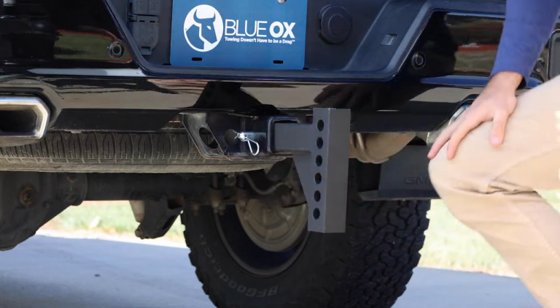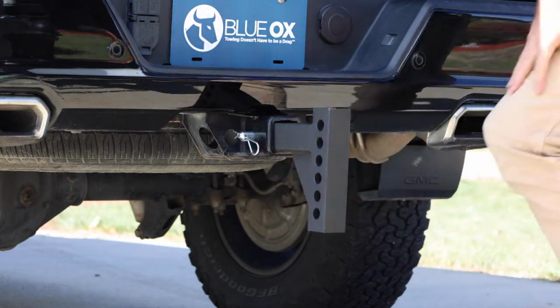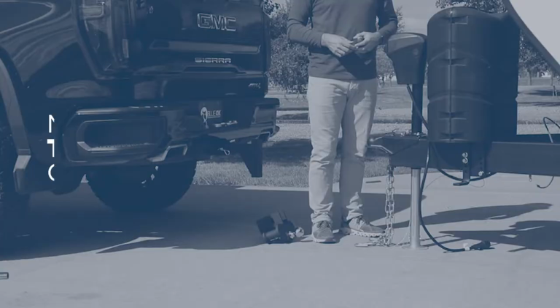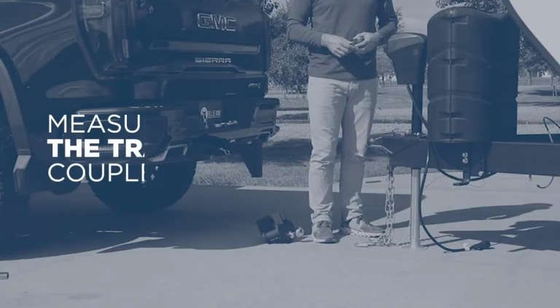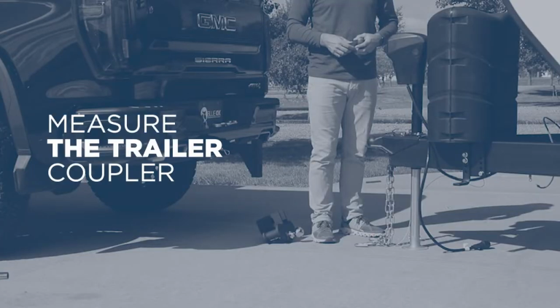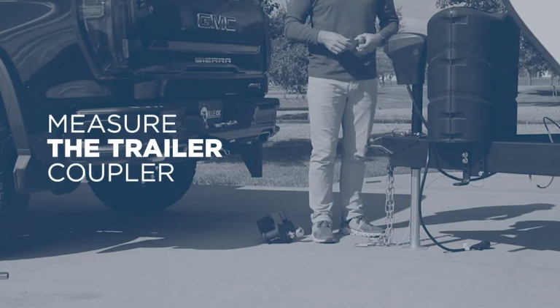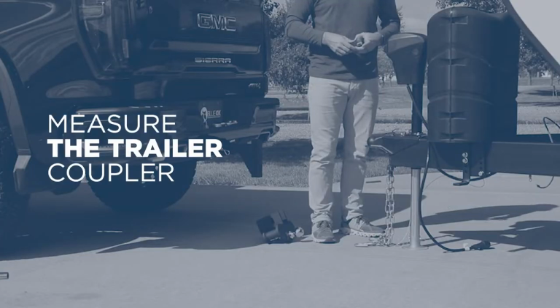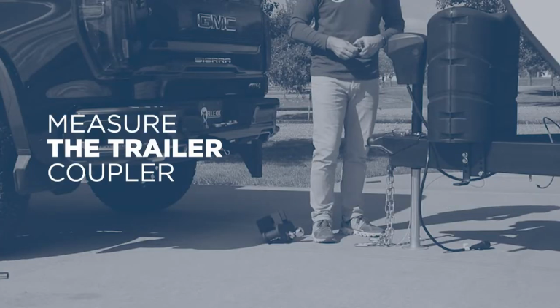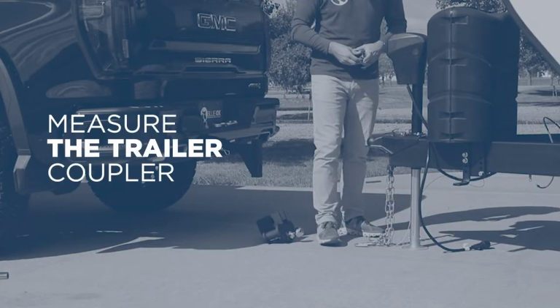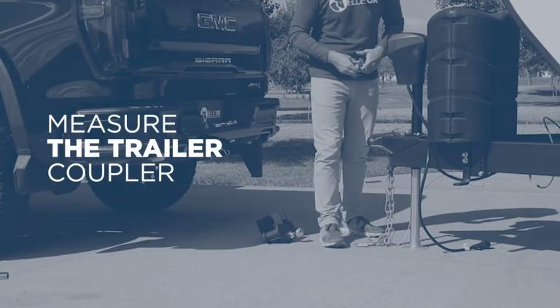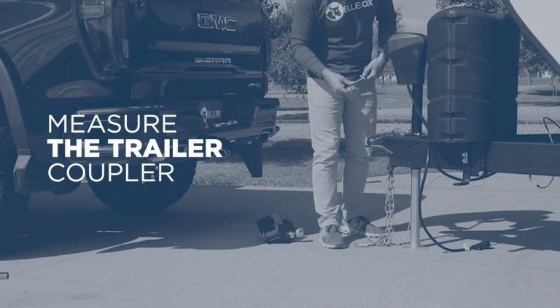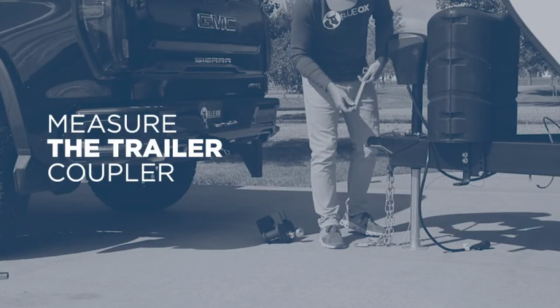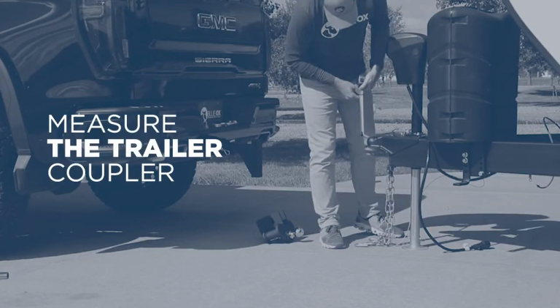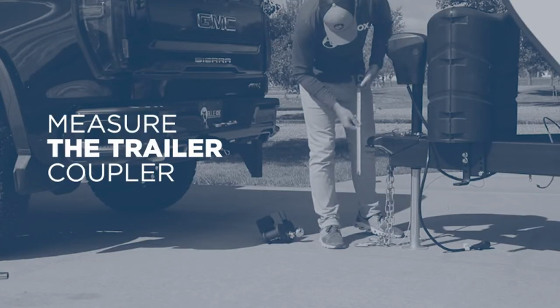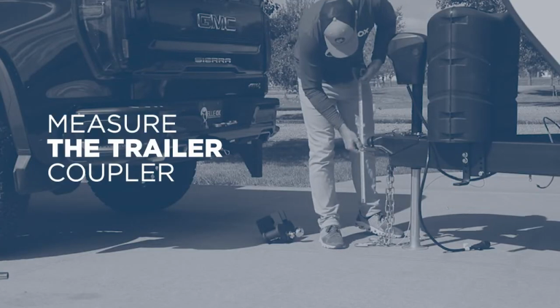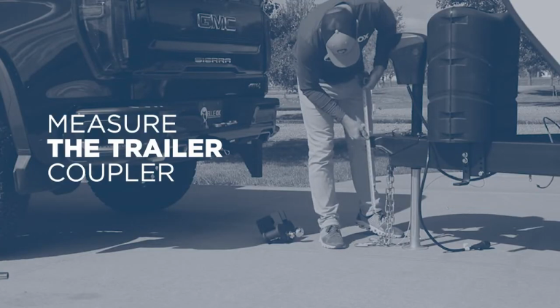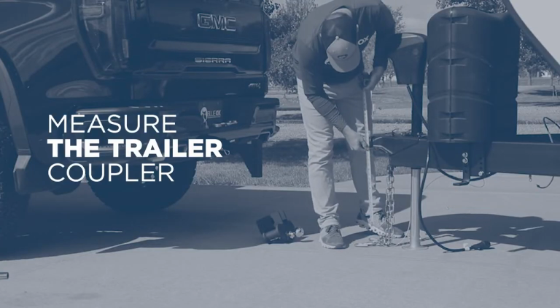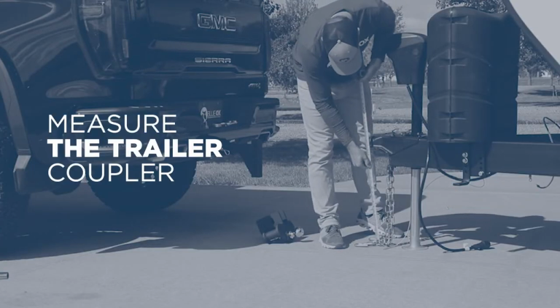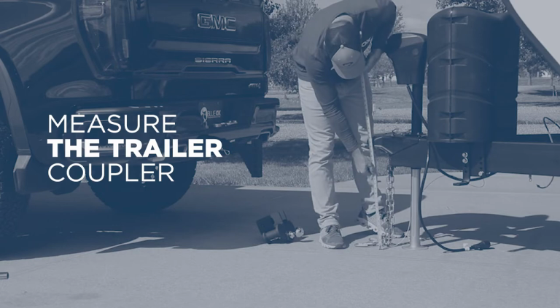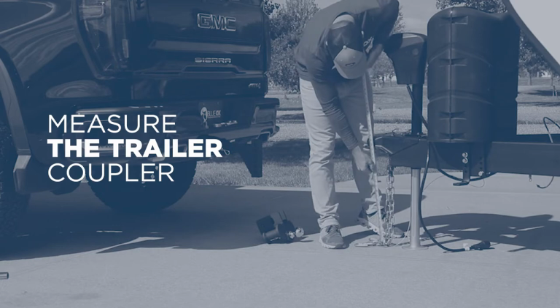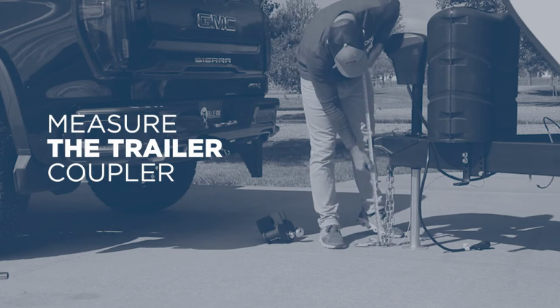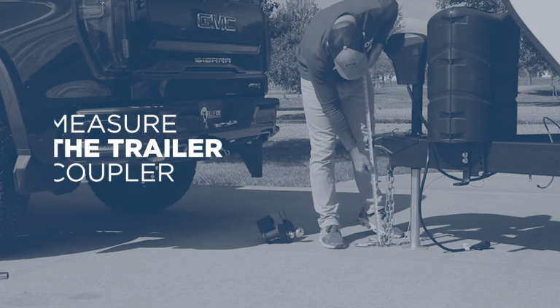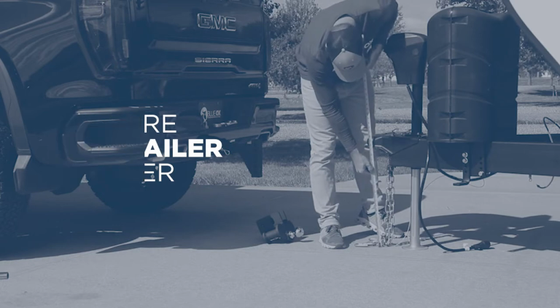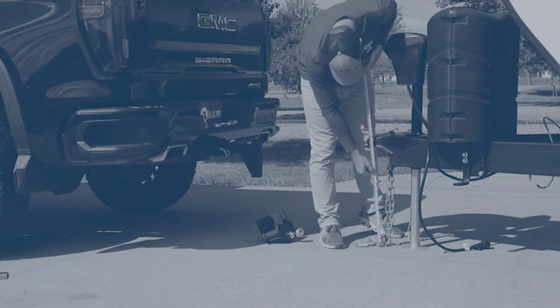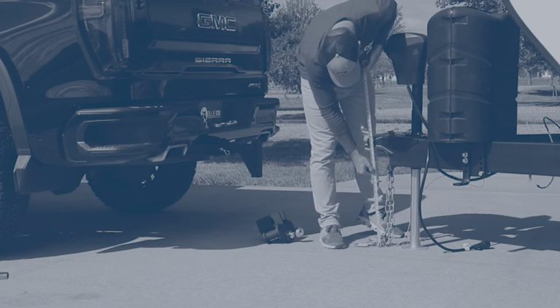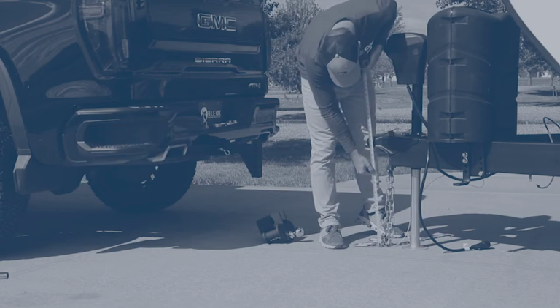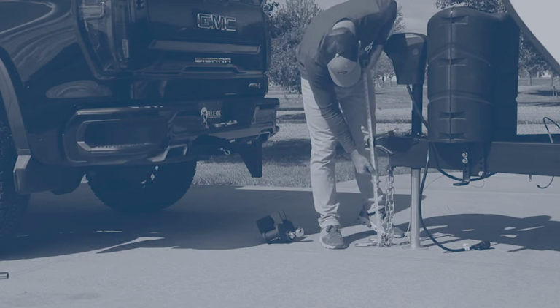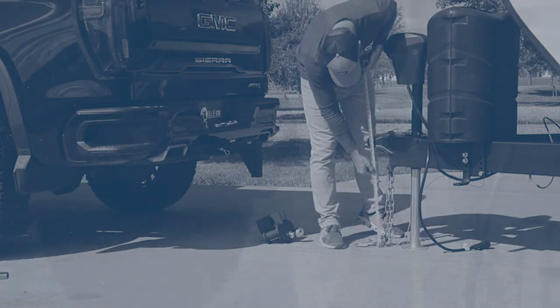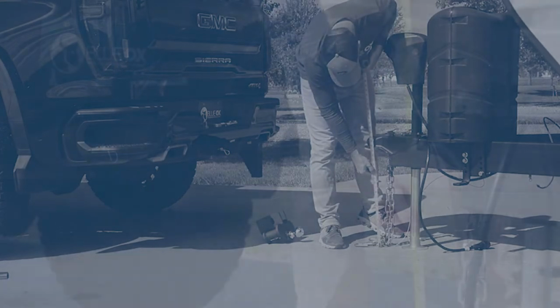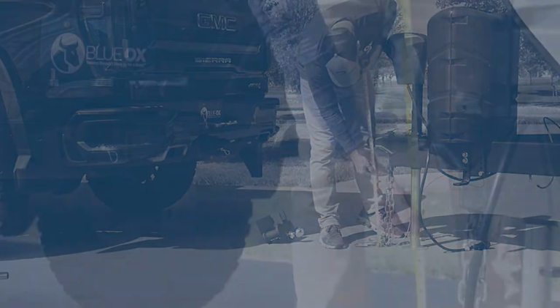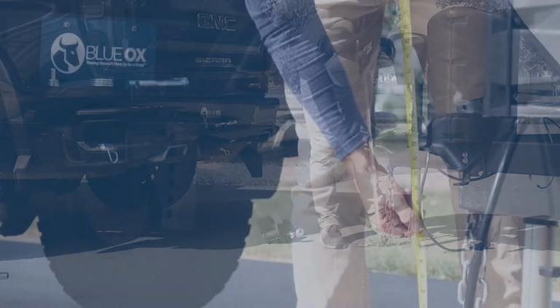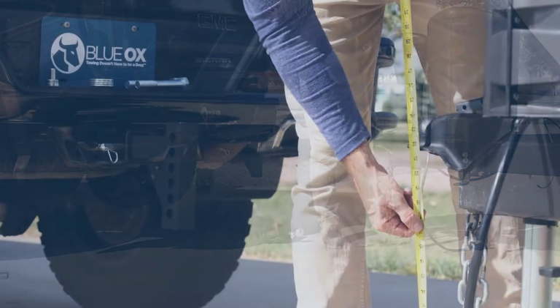Then, level the trailer using the tongue jack and measure the coupler height from the ground to the inside of the coupler.